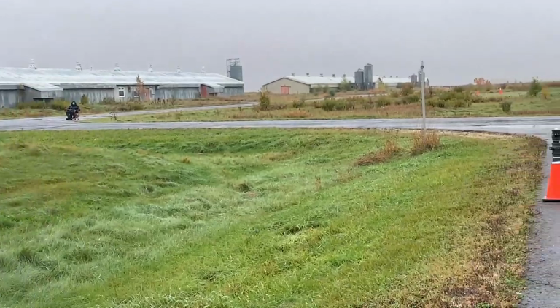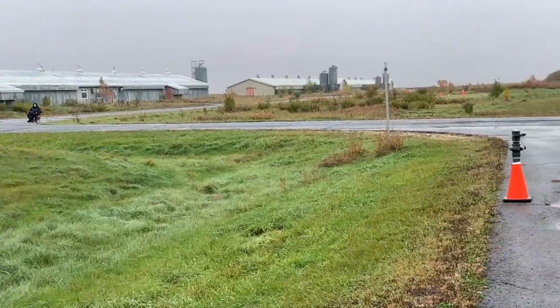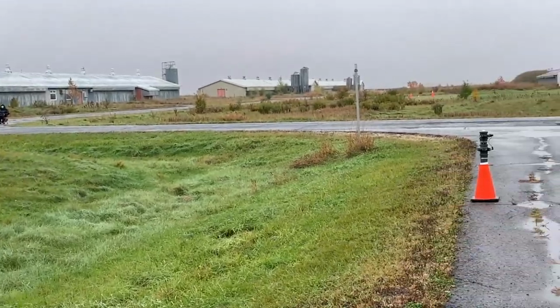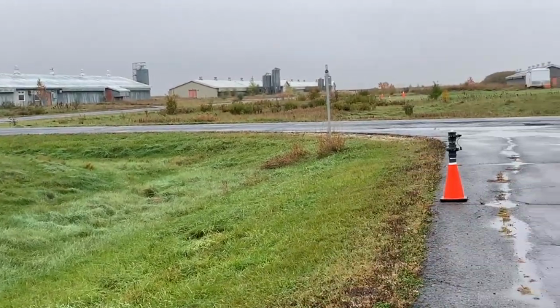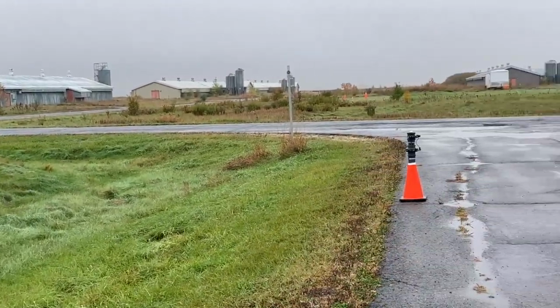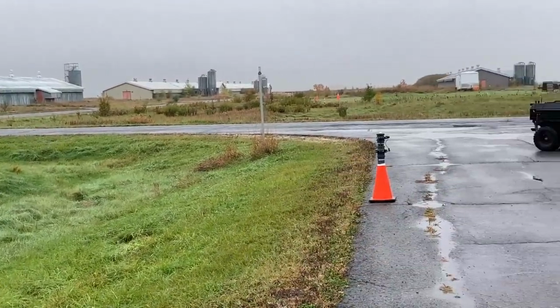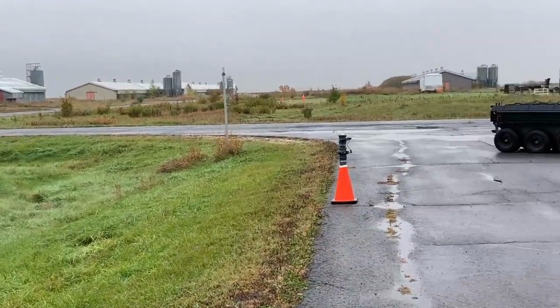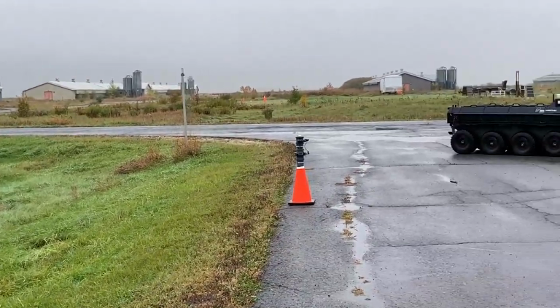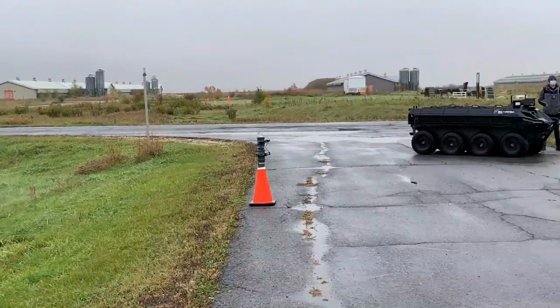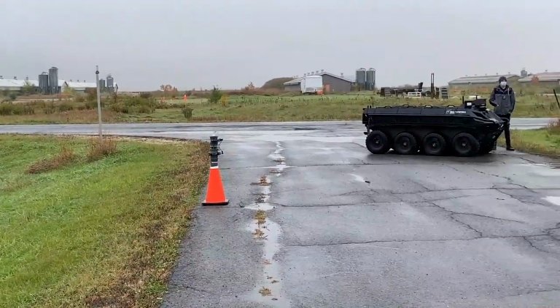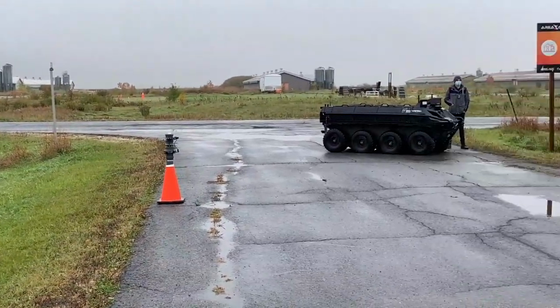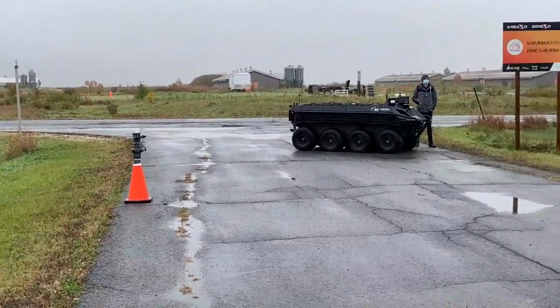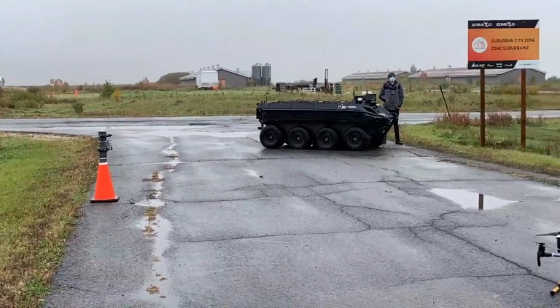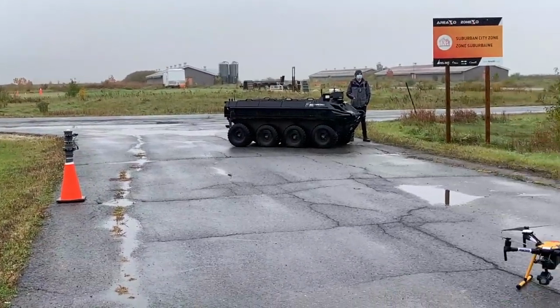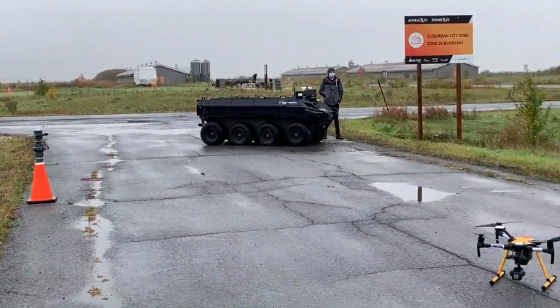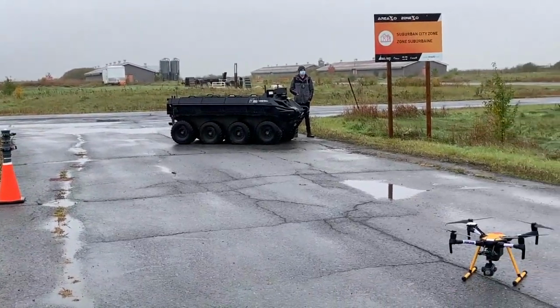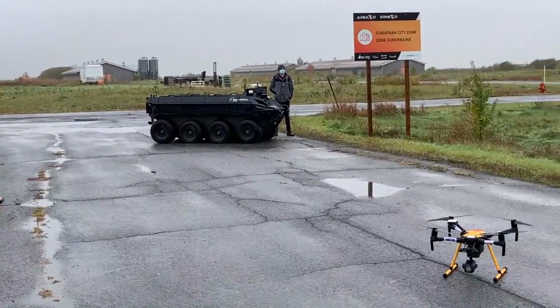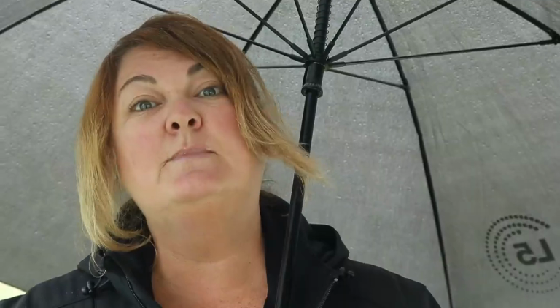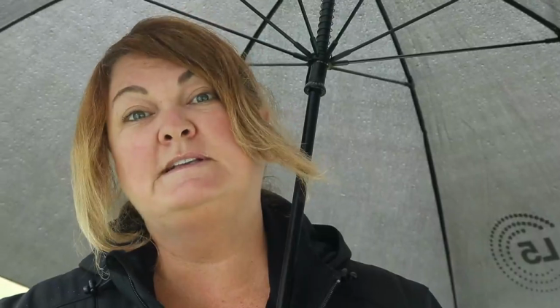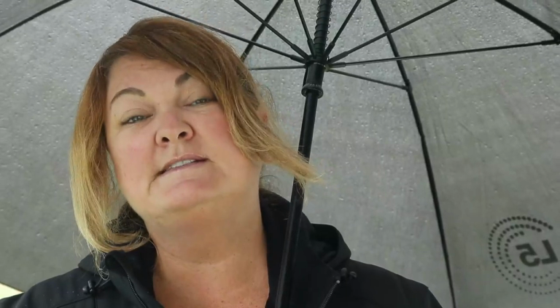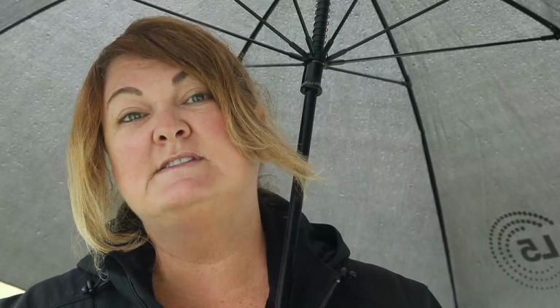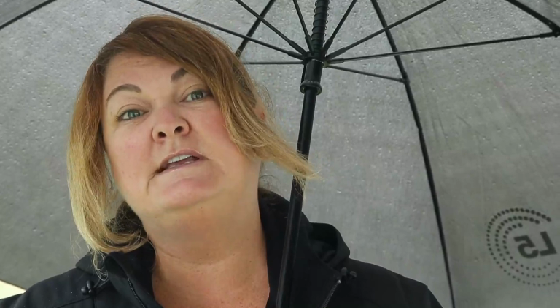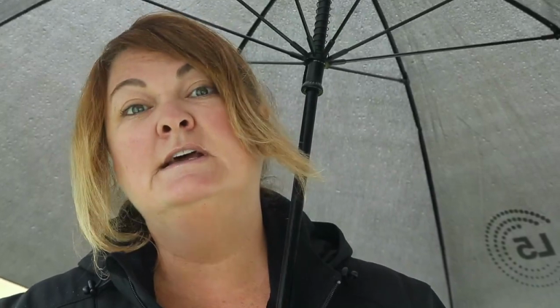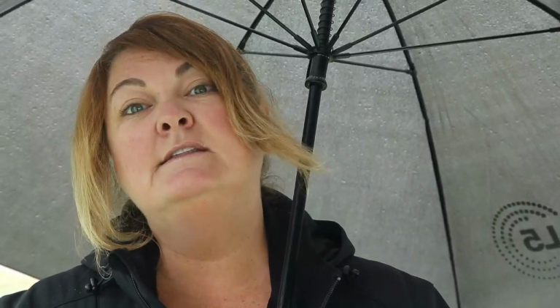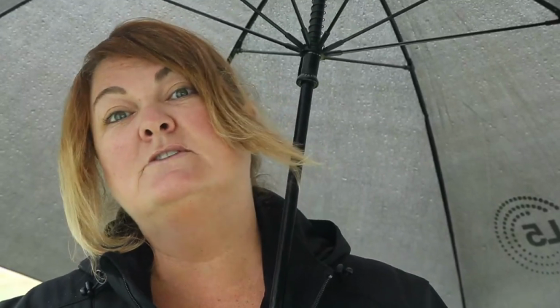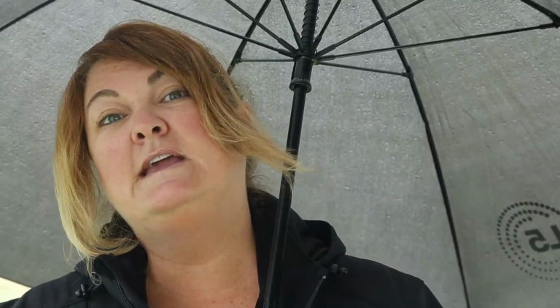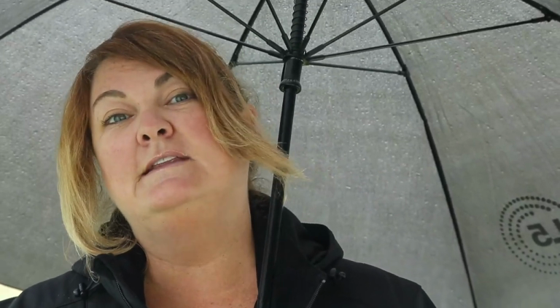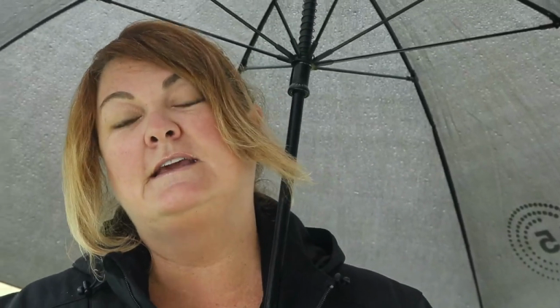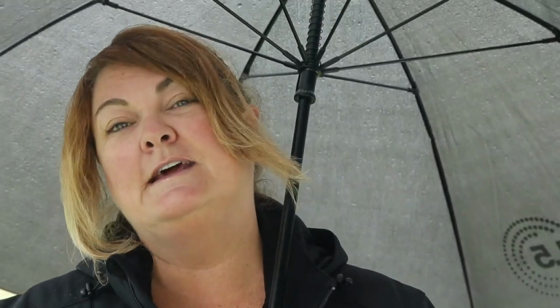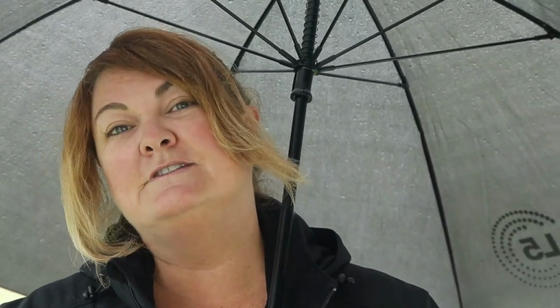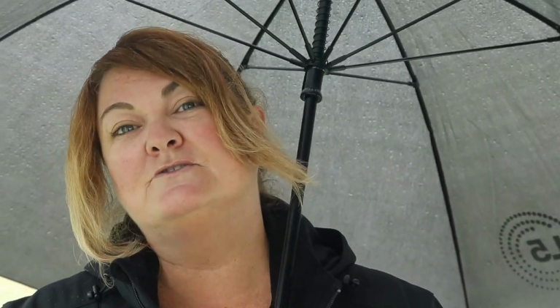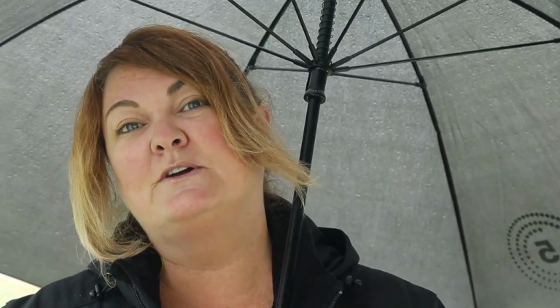We have two test tracks. This is what we call our private test facility, and then we have our public test facility that's located in the Kanata Research Park.